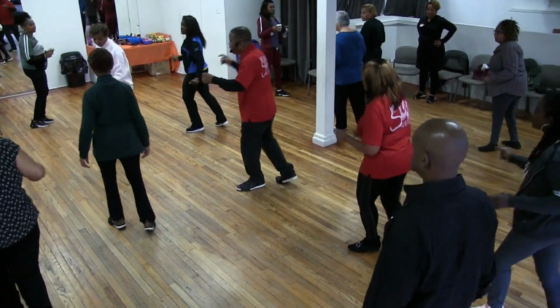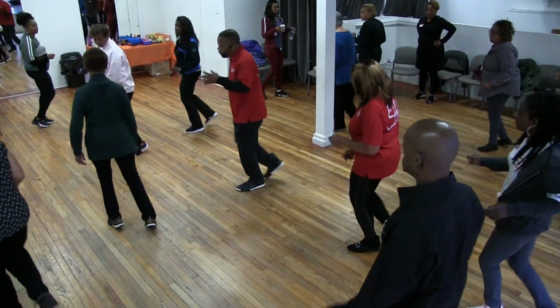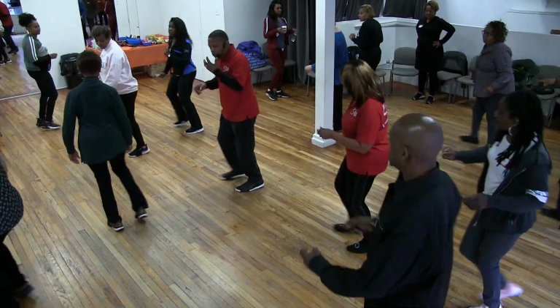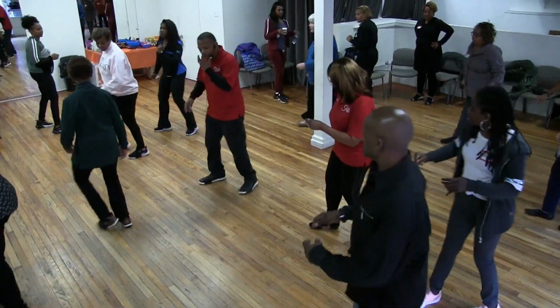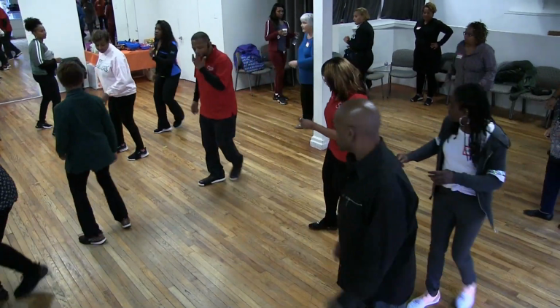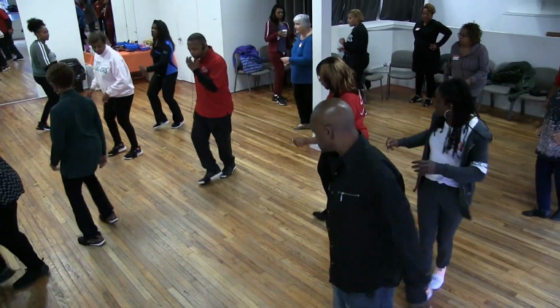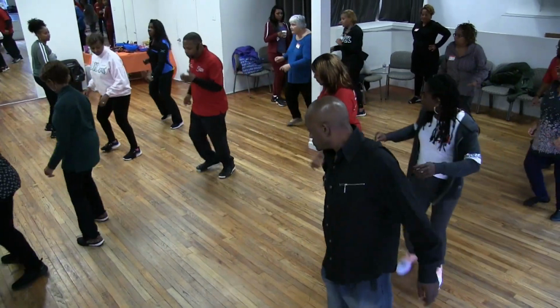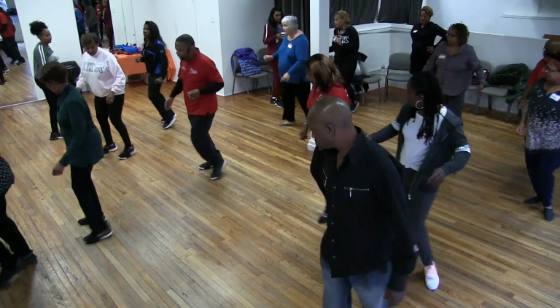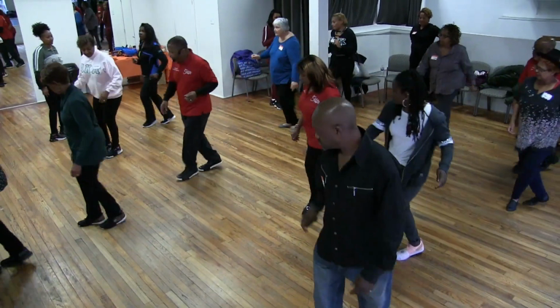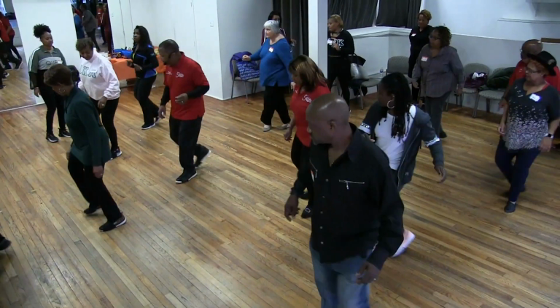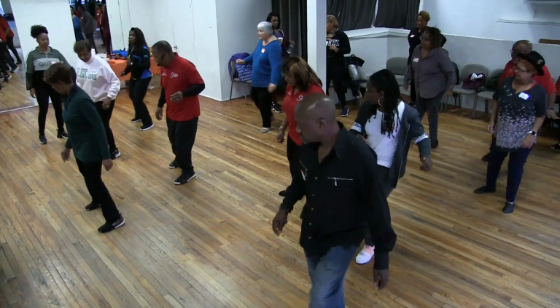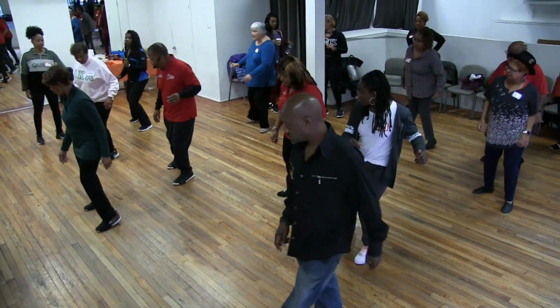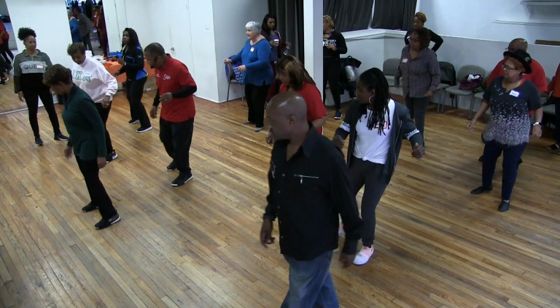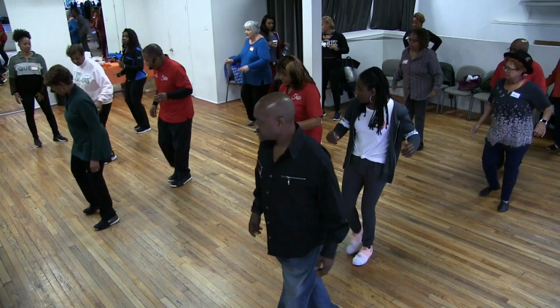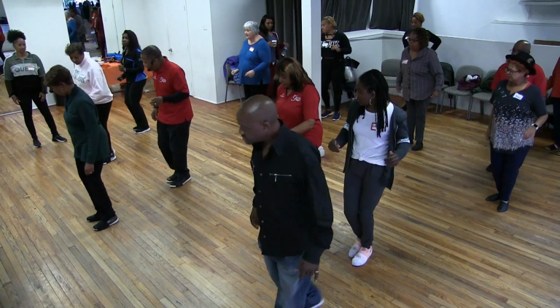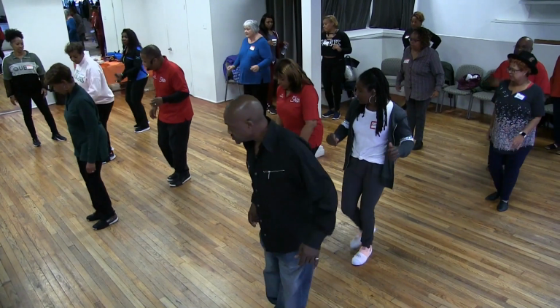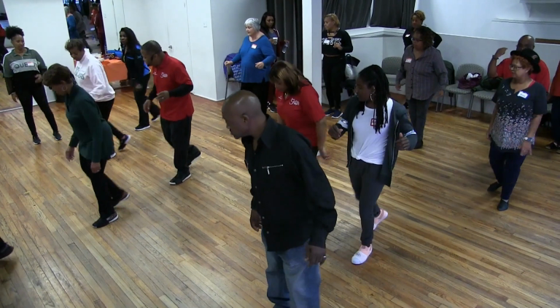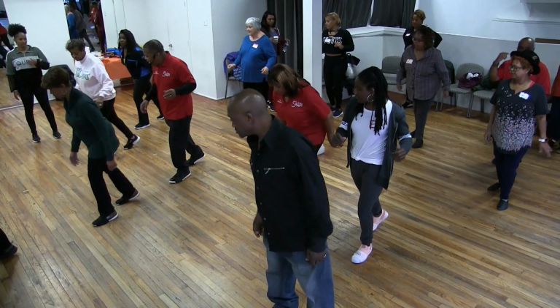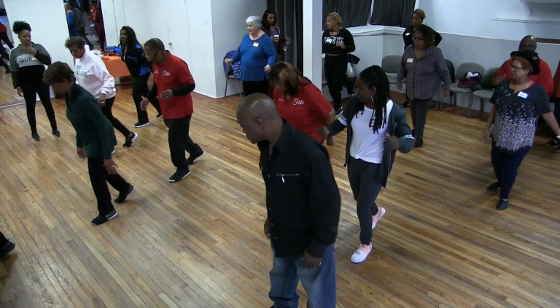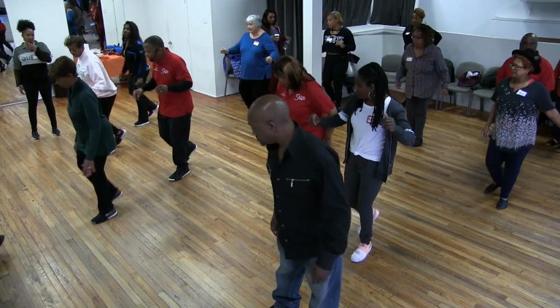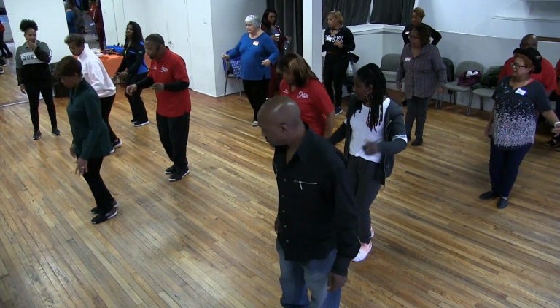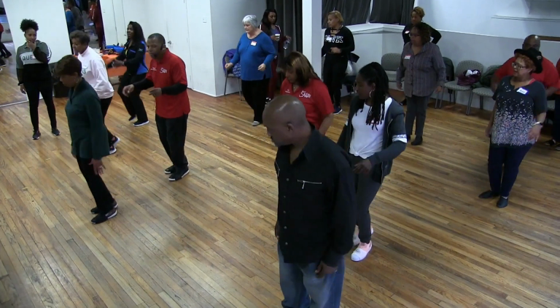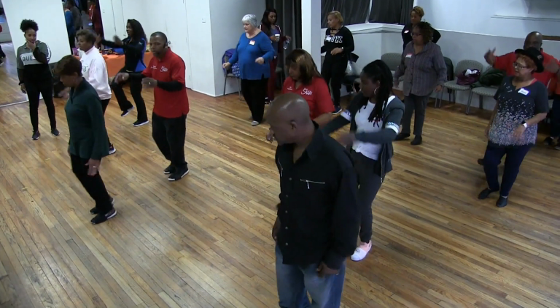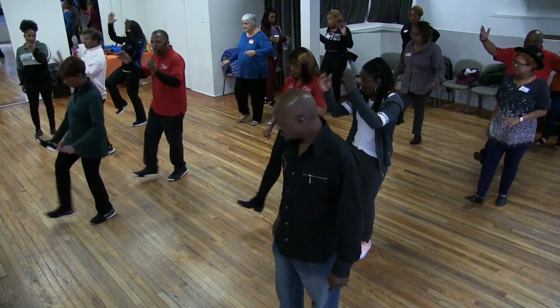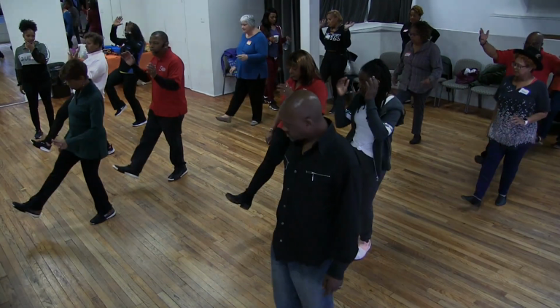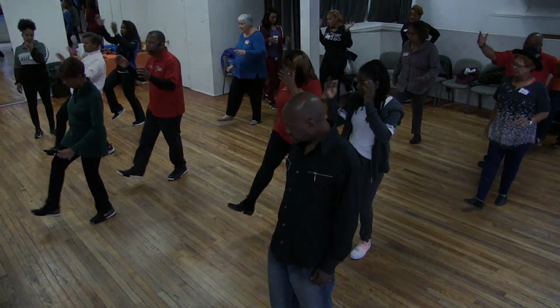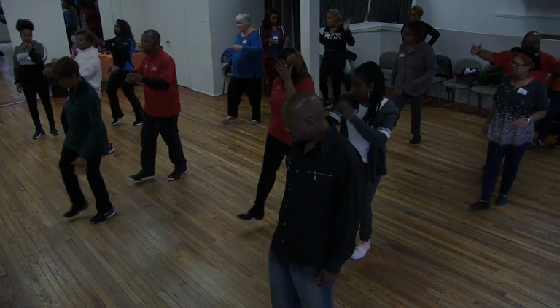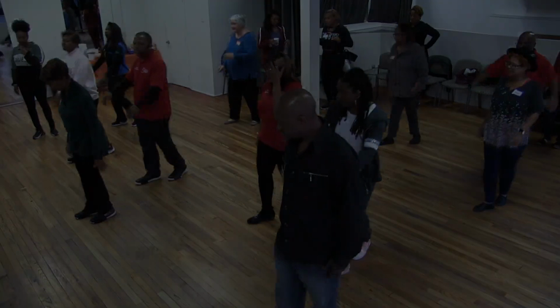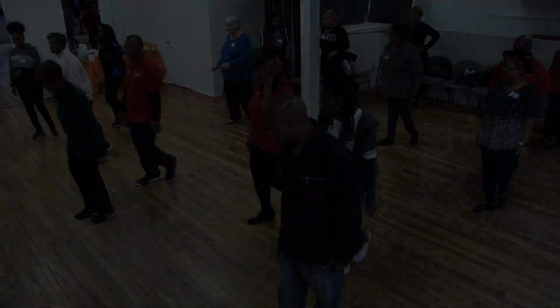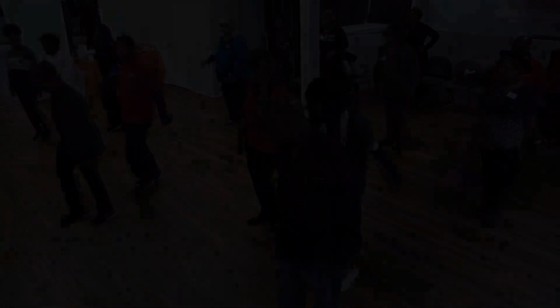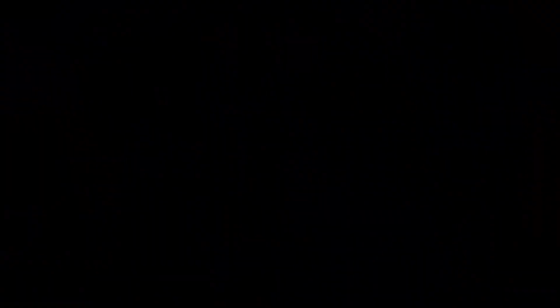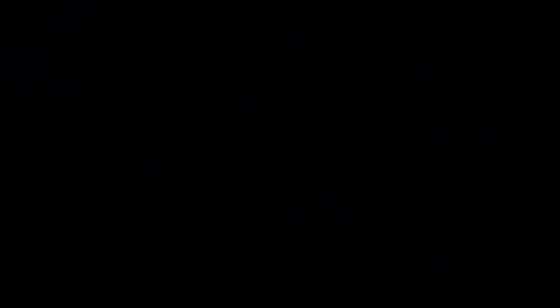Right, left, right, left, out, in, back, up. Woo! Last time.